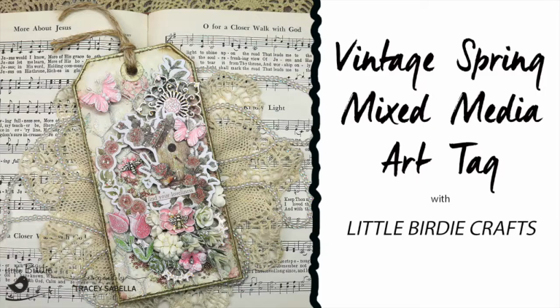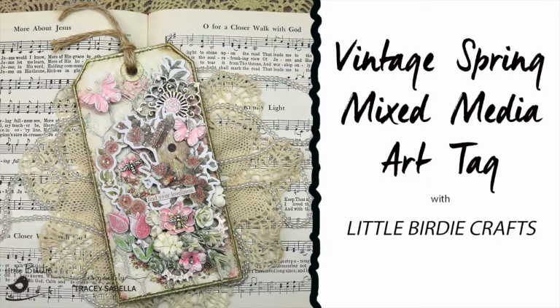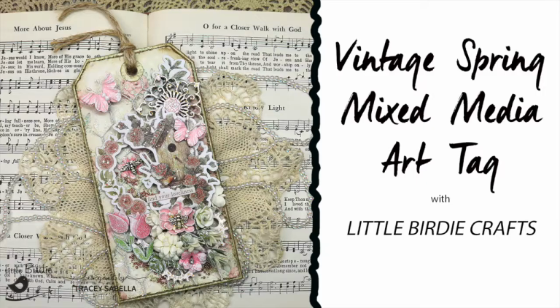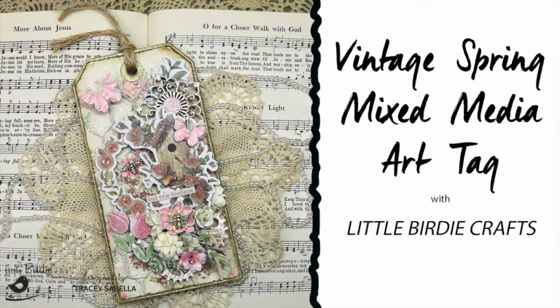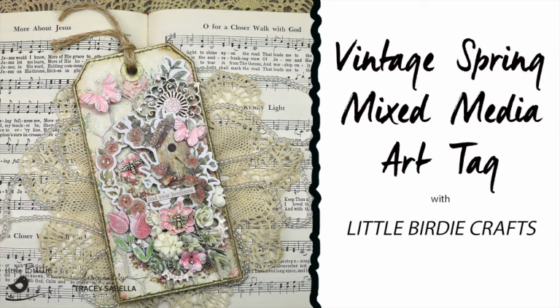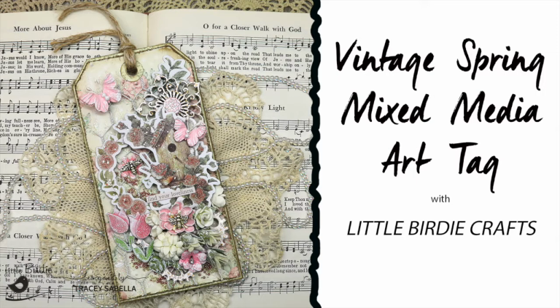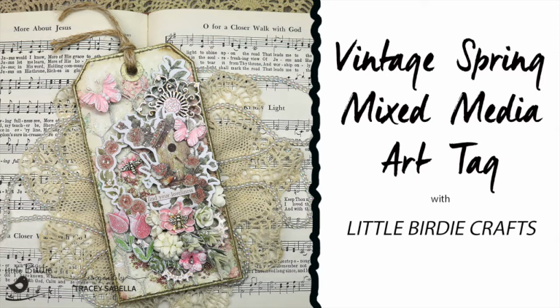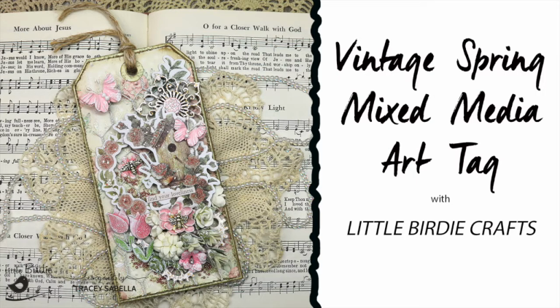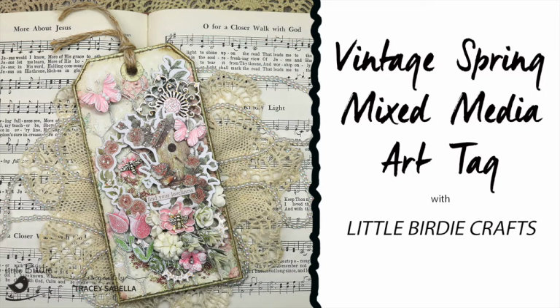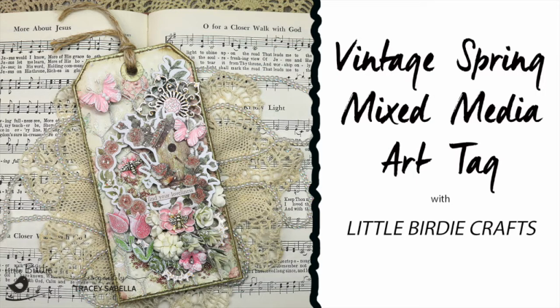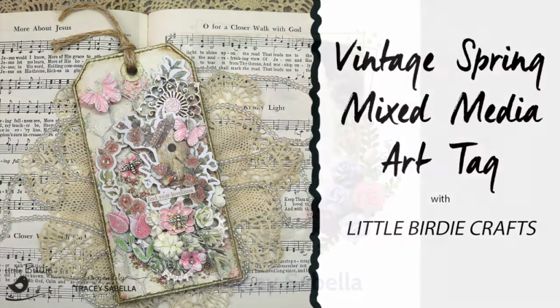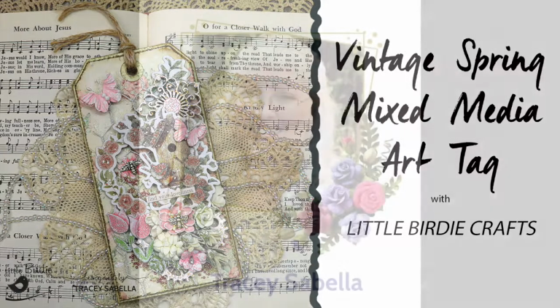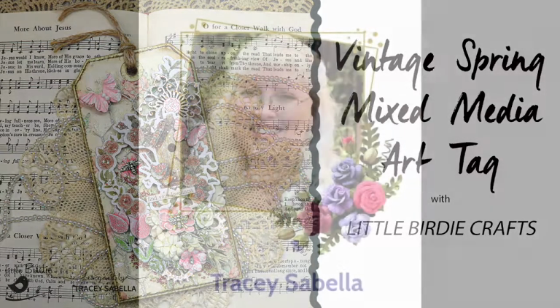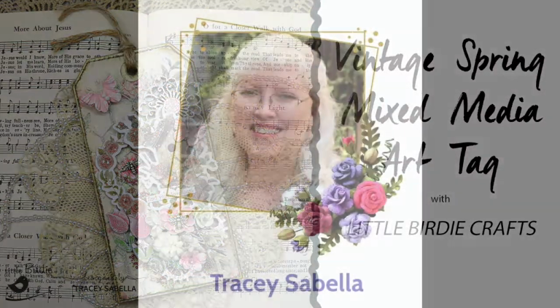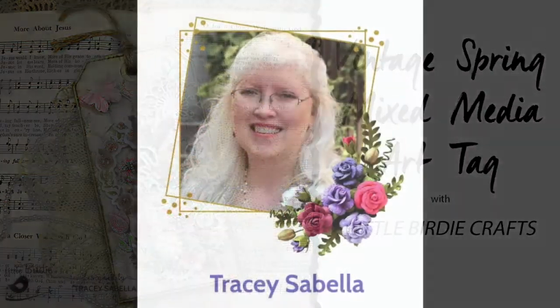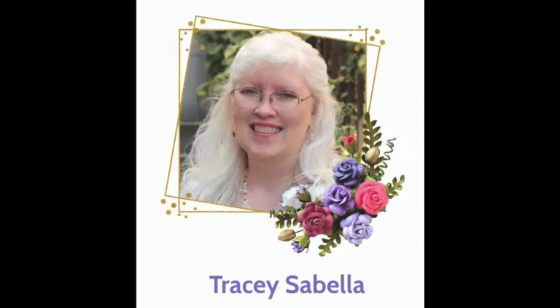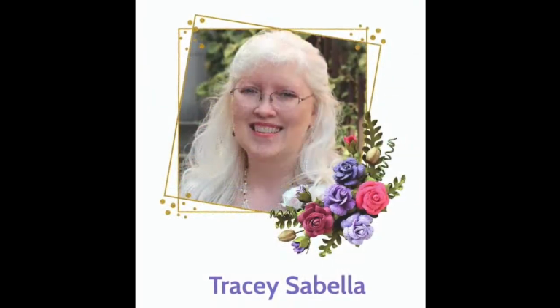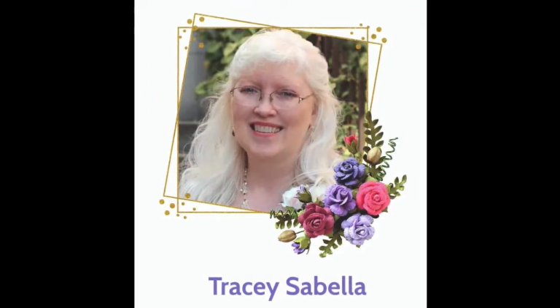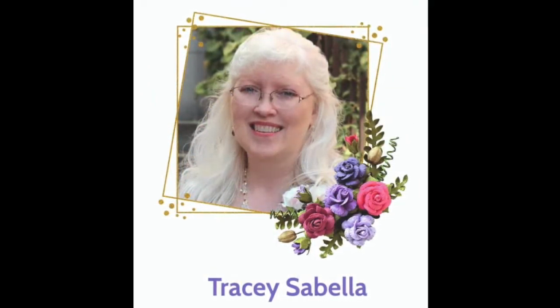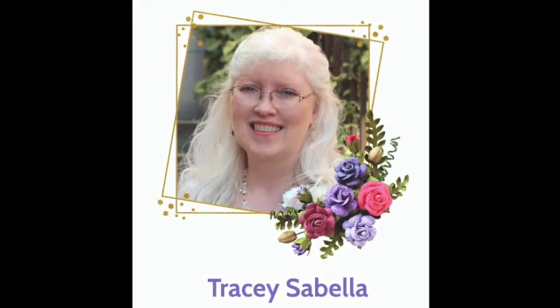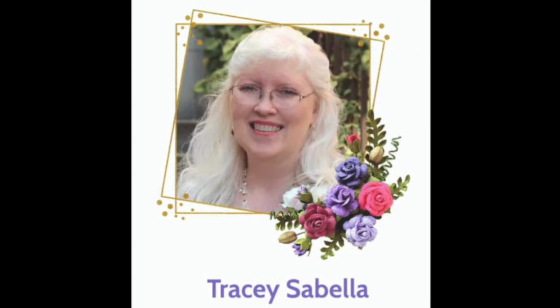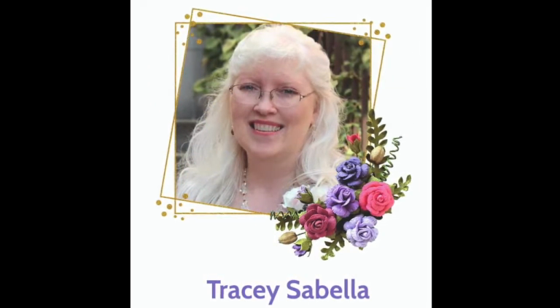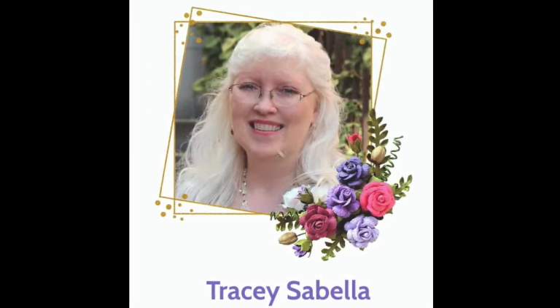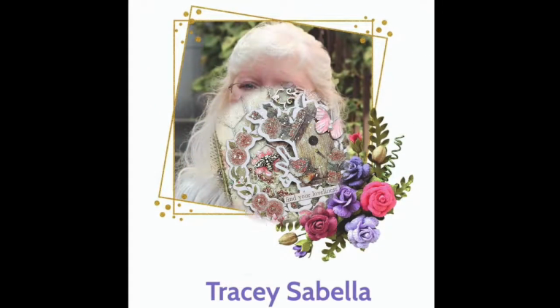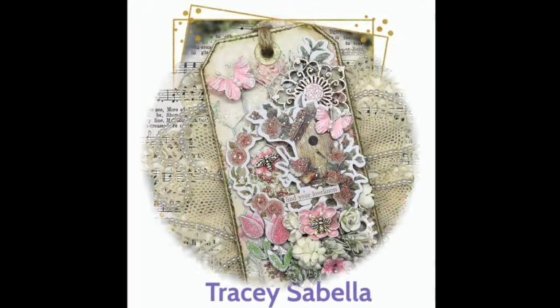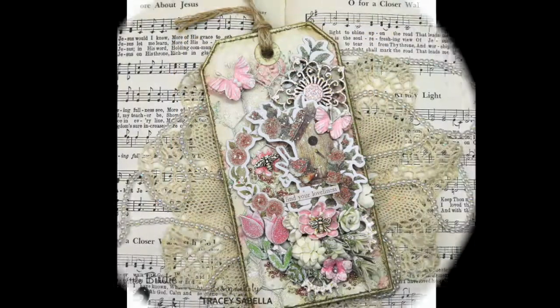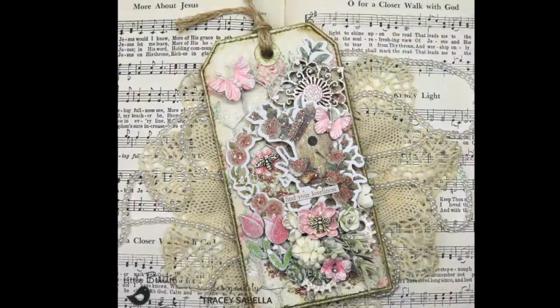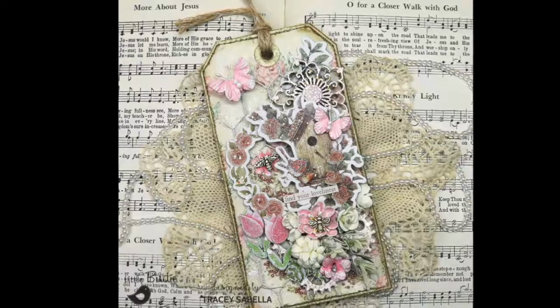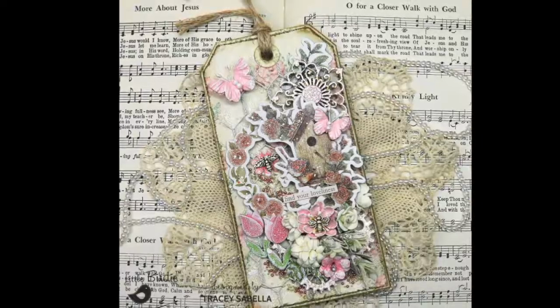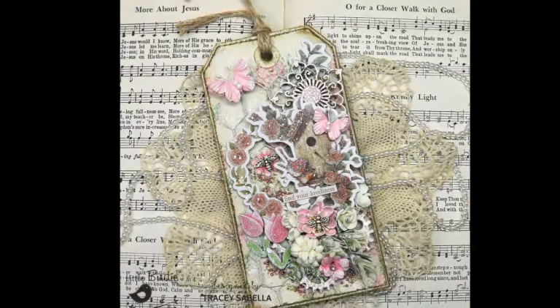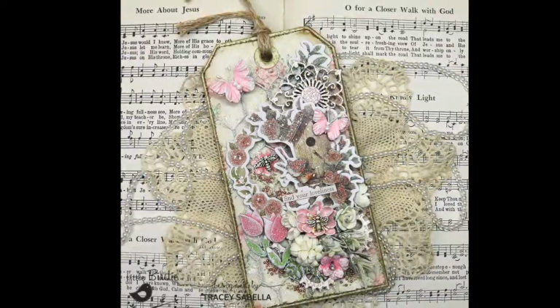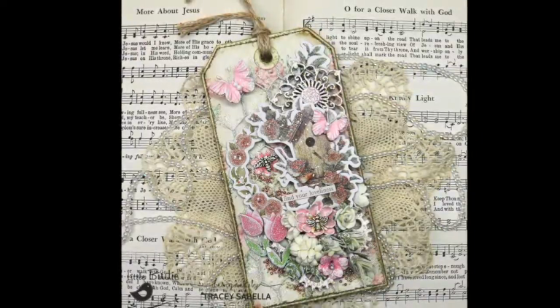Hello, dear friends! It's Tracy here to share a tutorial with you as we create the Spring Mixed Media Art Tag.